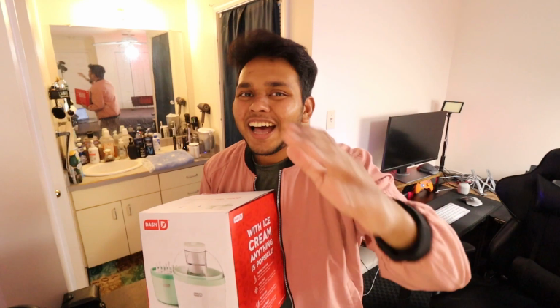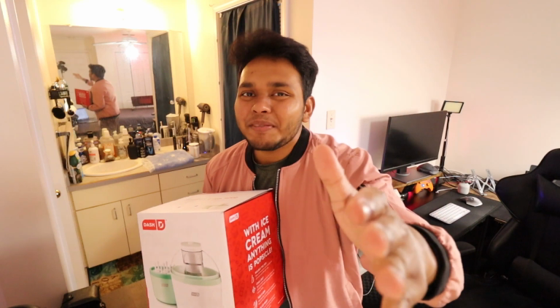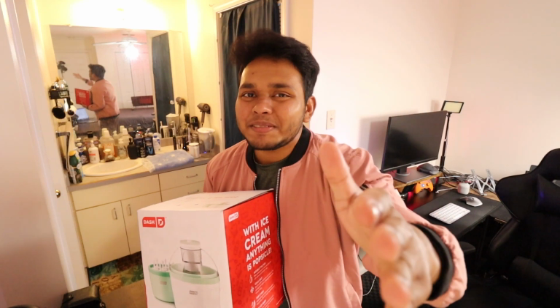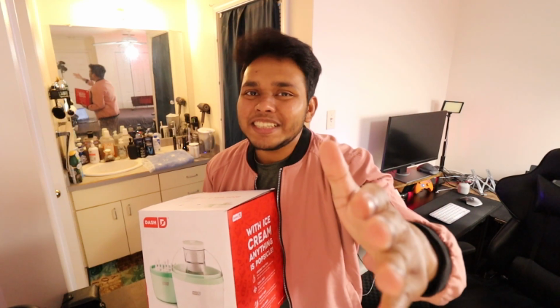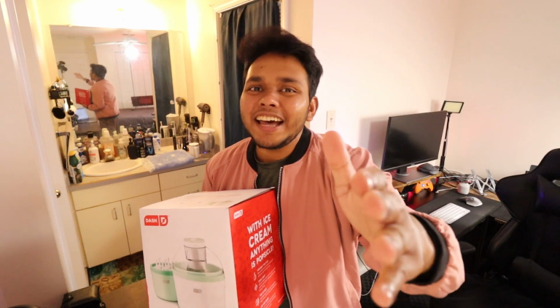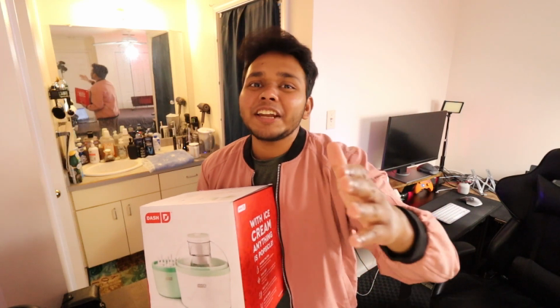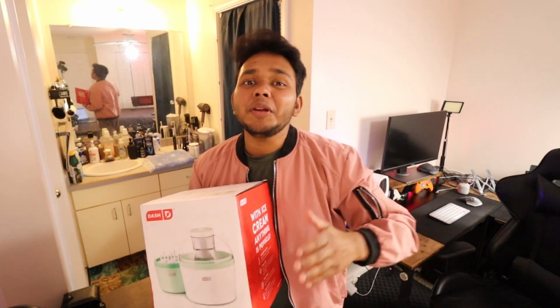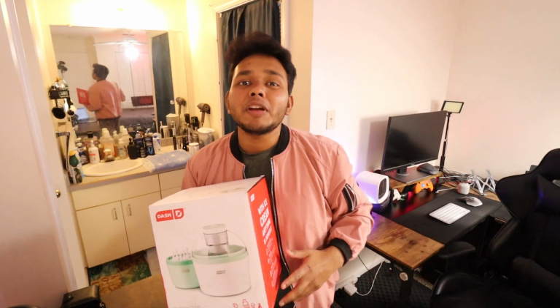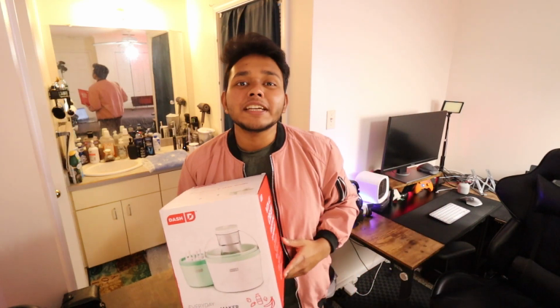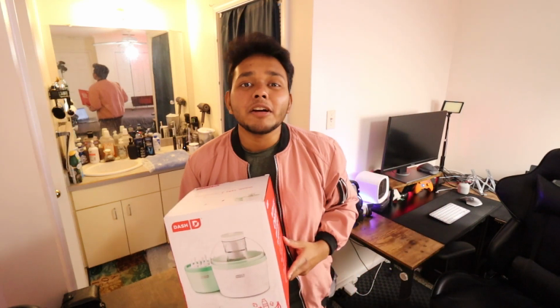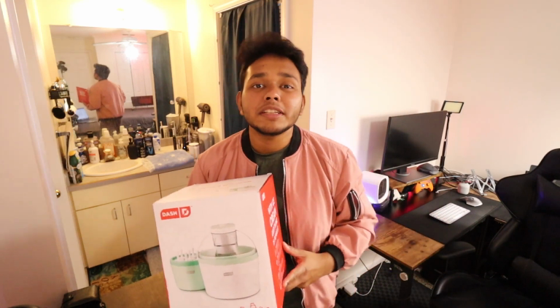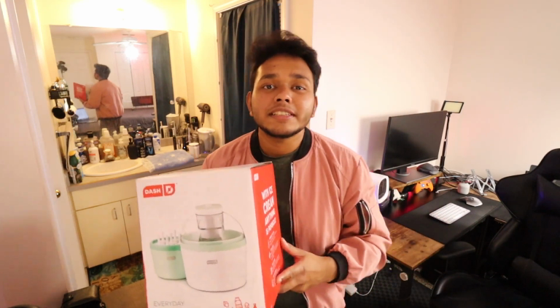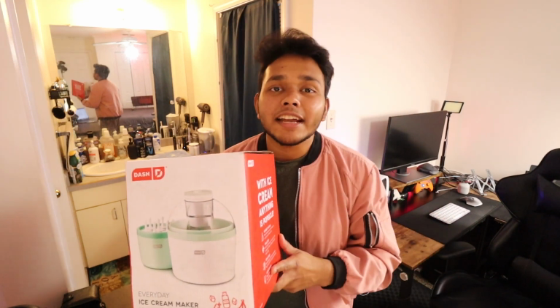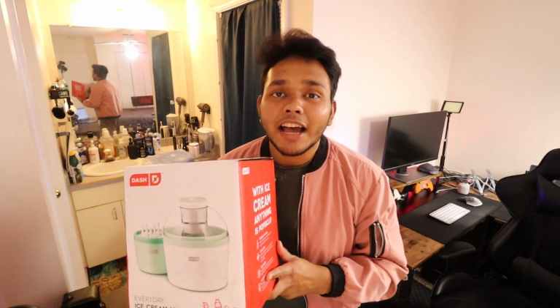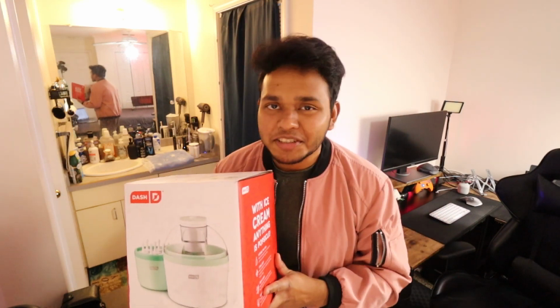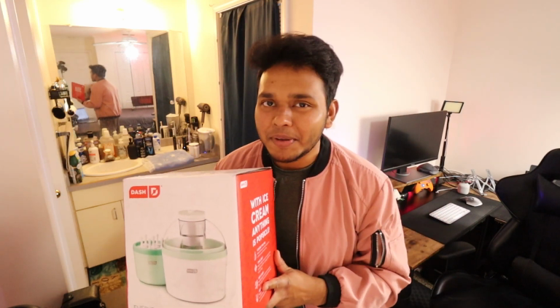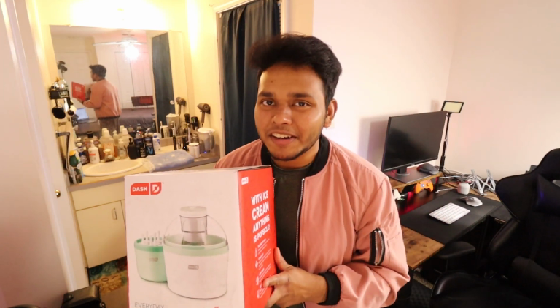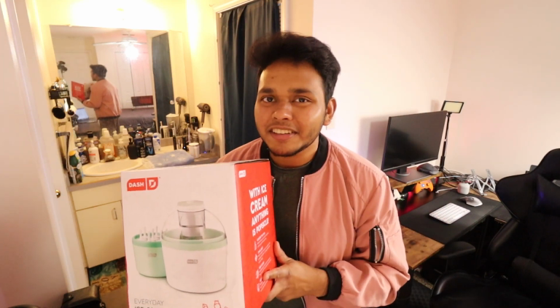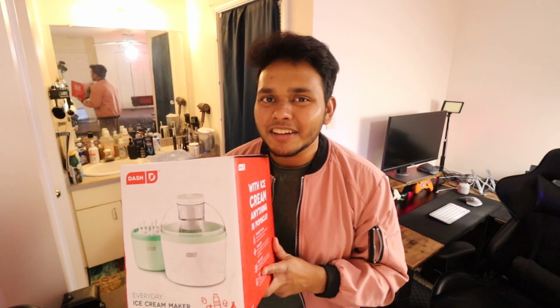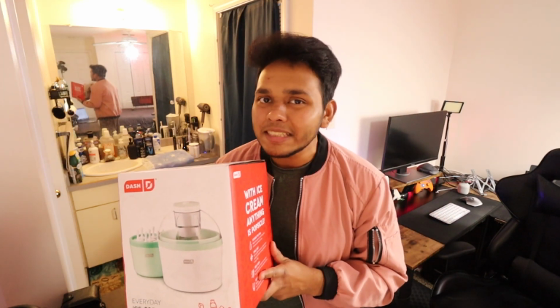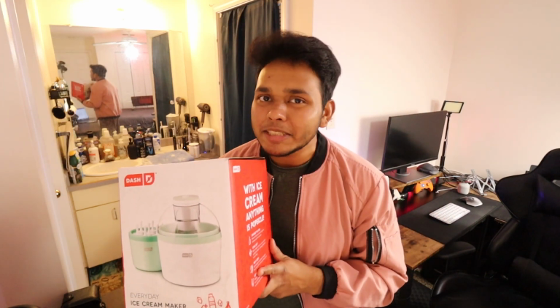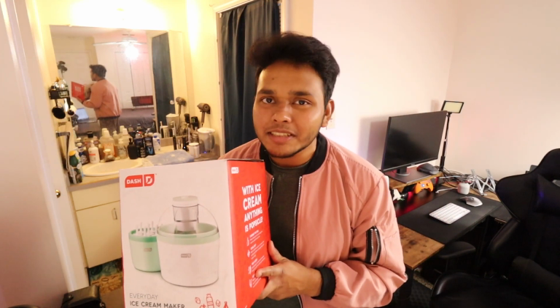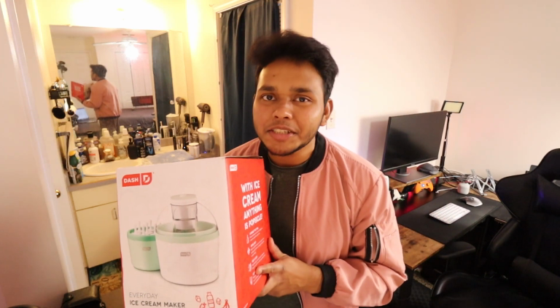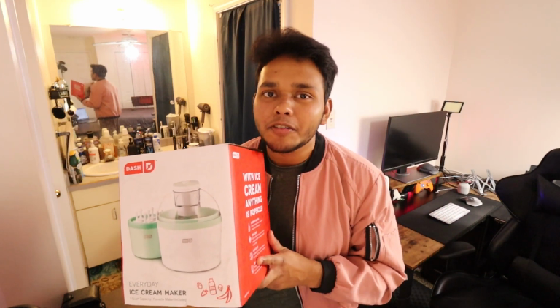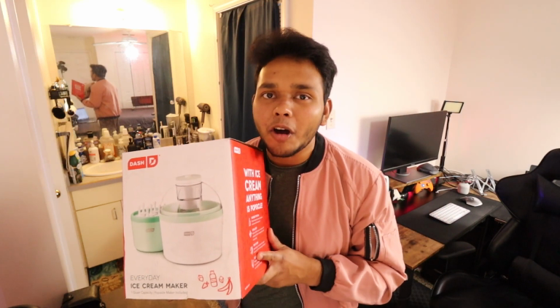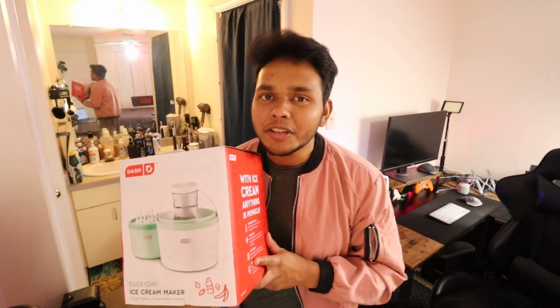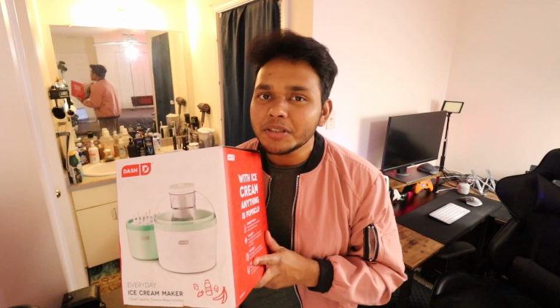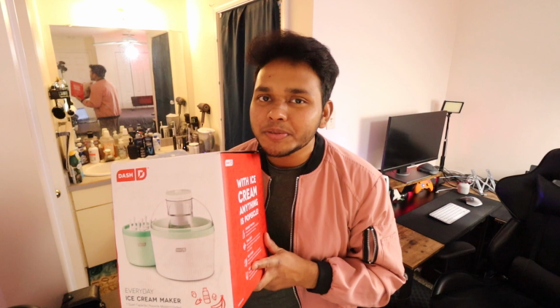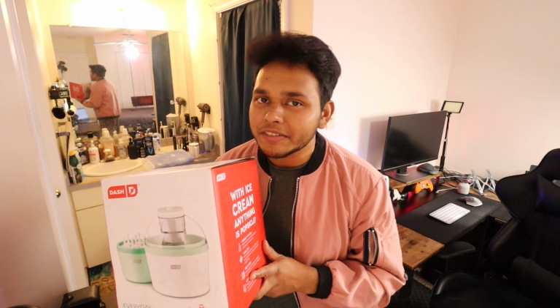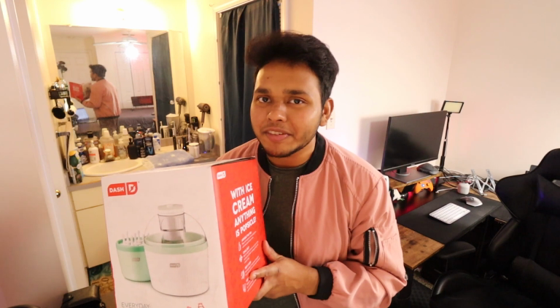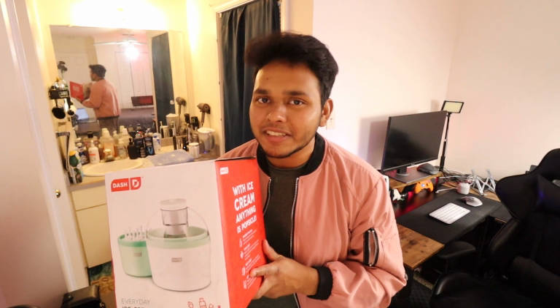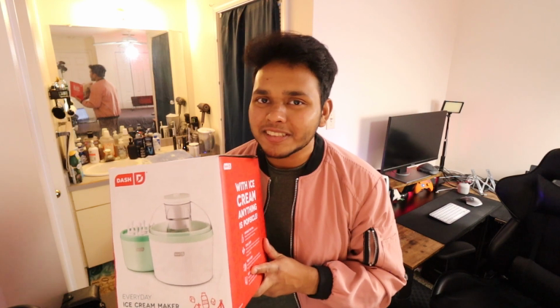Hi, my name is Ina and today we are checking out this Dash Ice Cream Maker, the ultimate solution for all your sweet cravings.